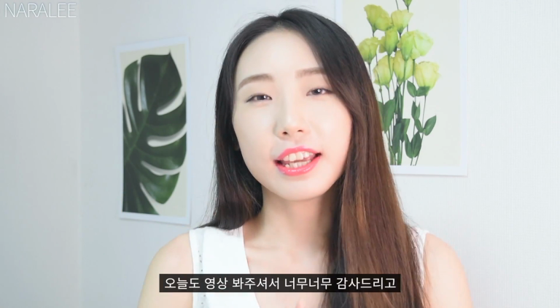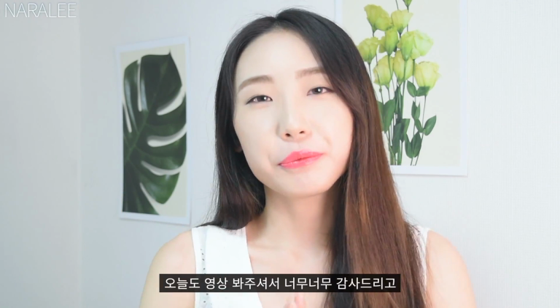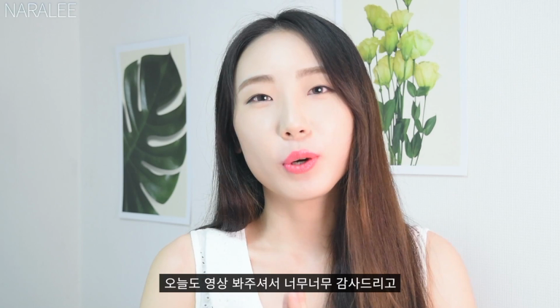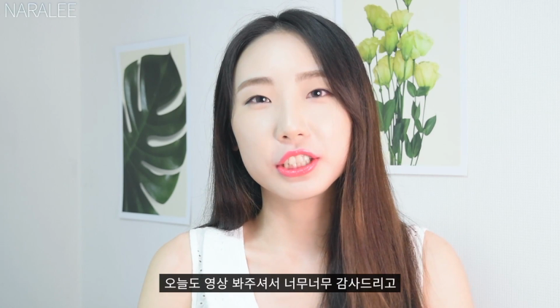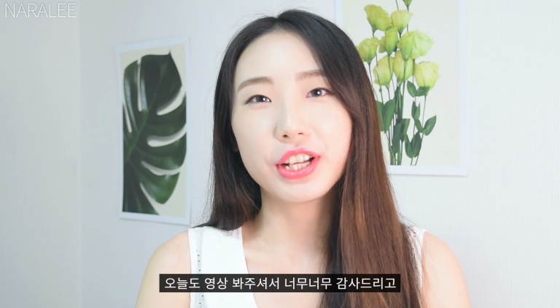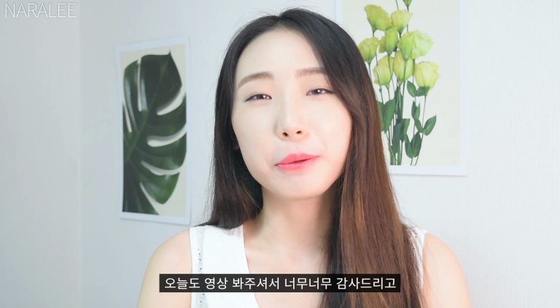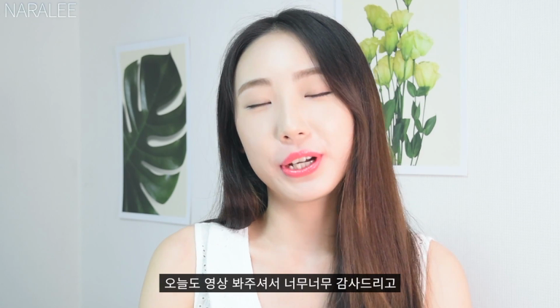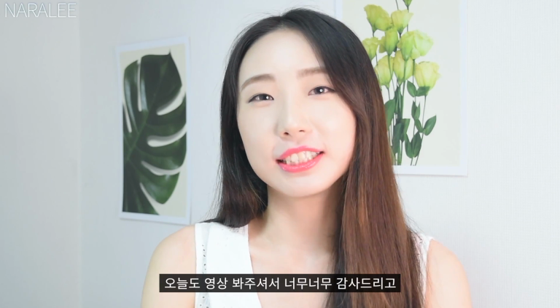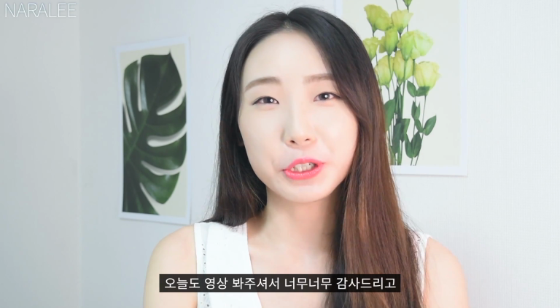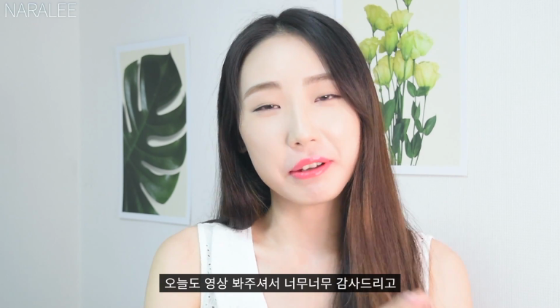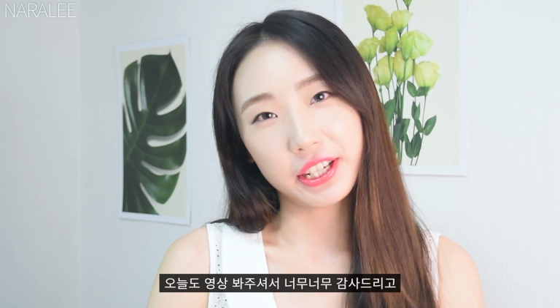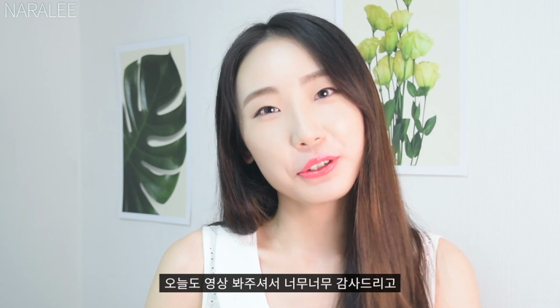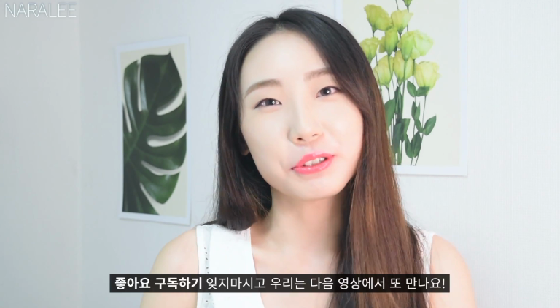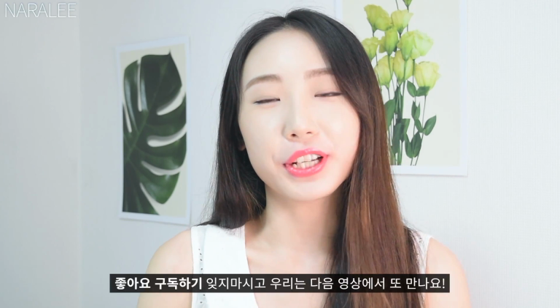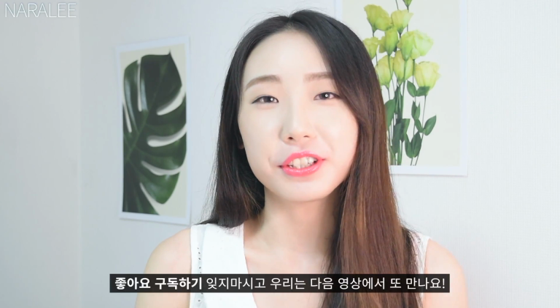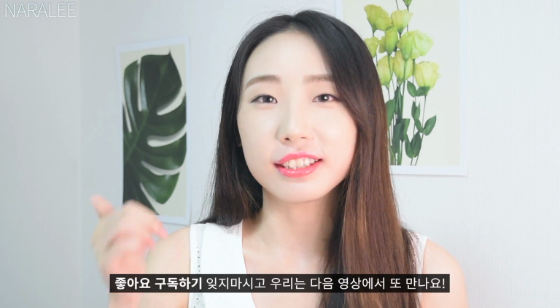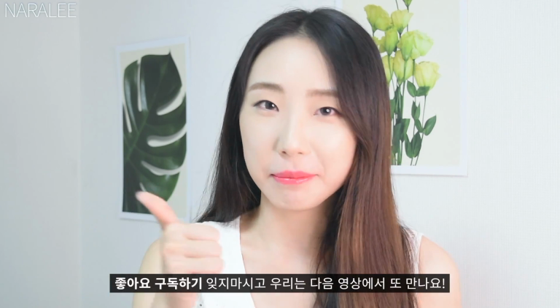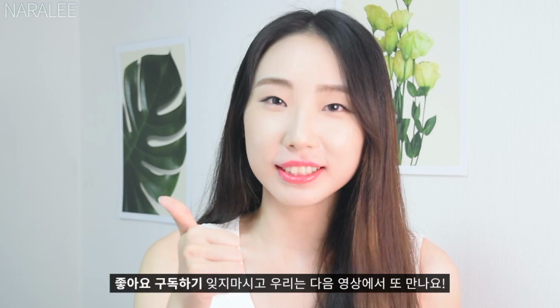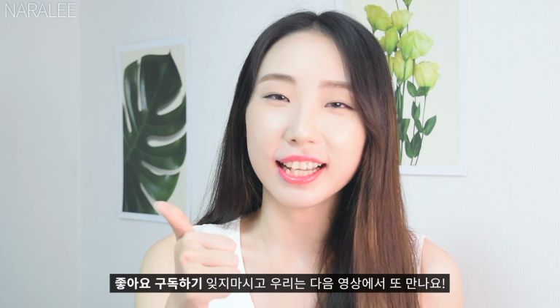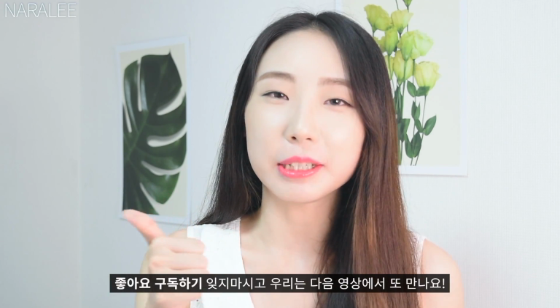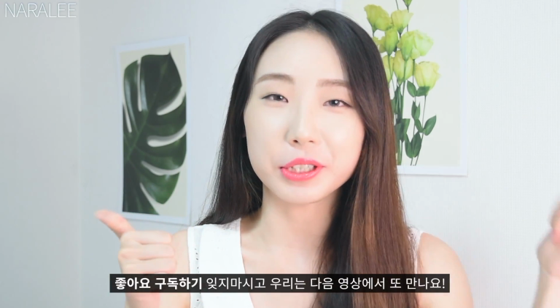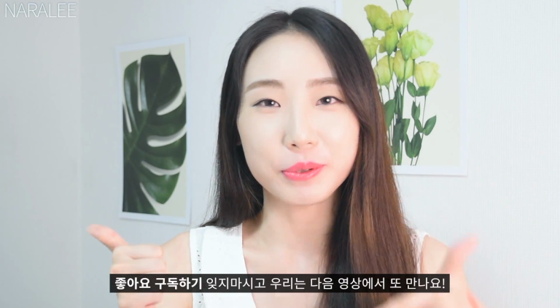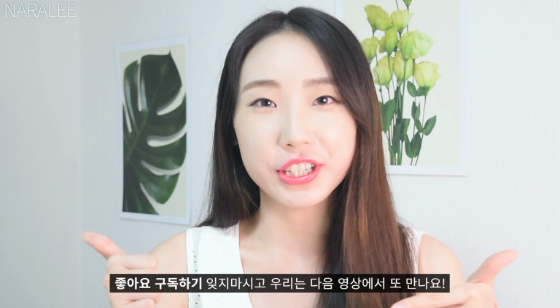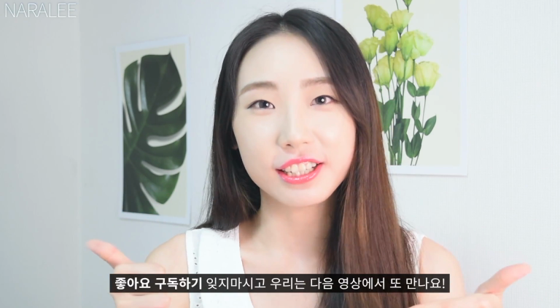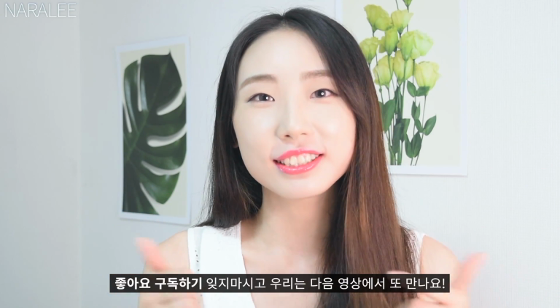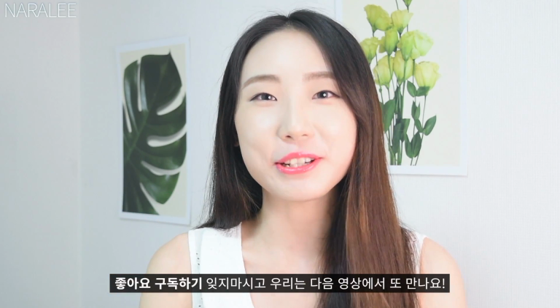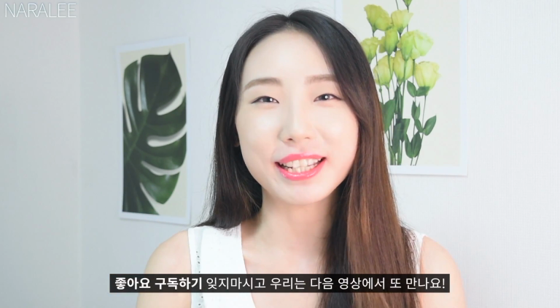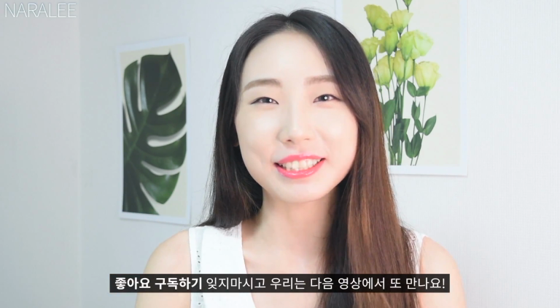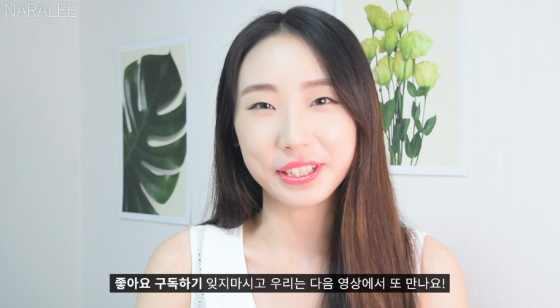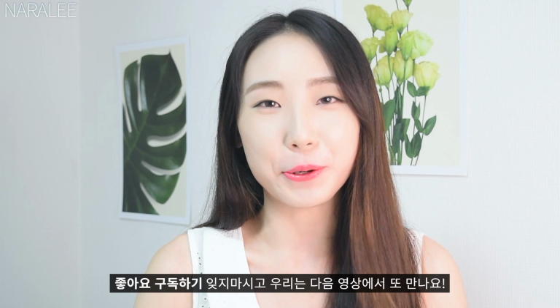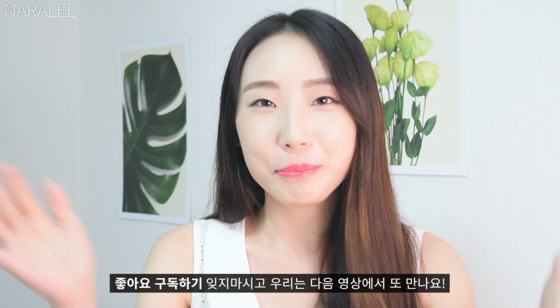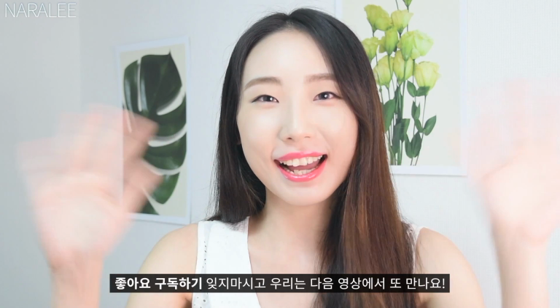Thank you for watching today. I hope you guys enjoyed my video. Don't forget to hit the like button and subscribe to my channel. See you in my next video. Bye!